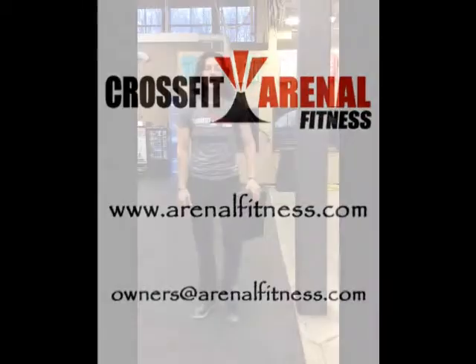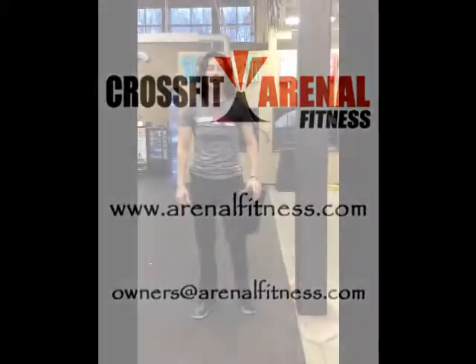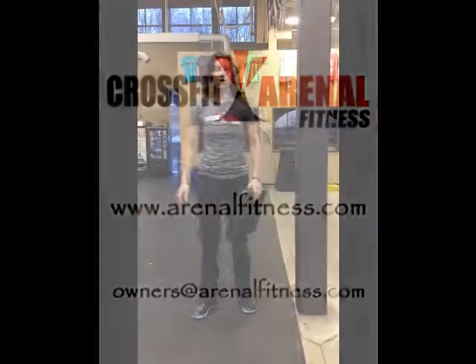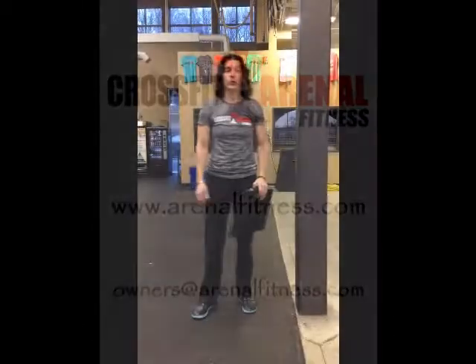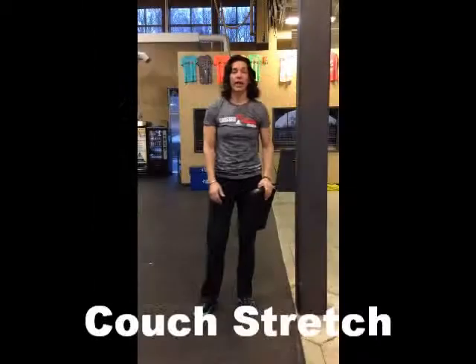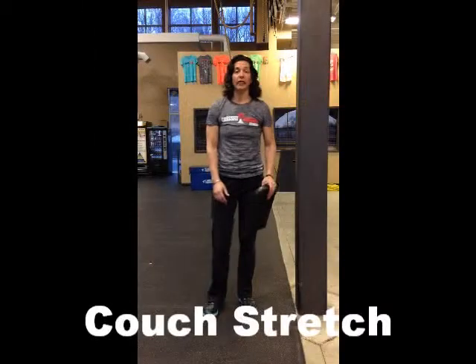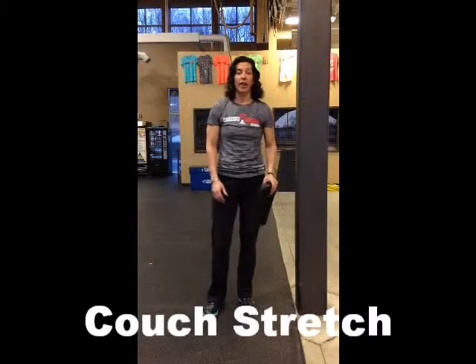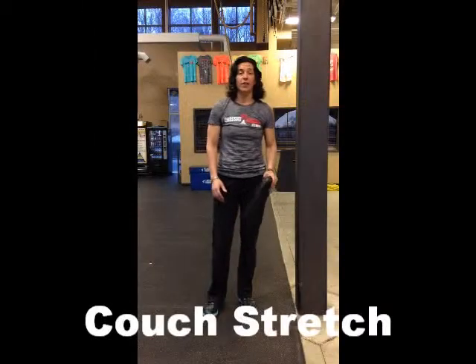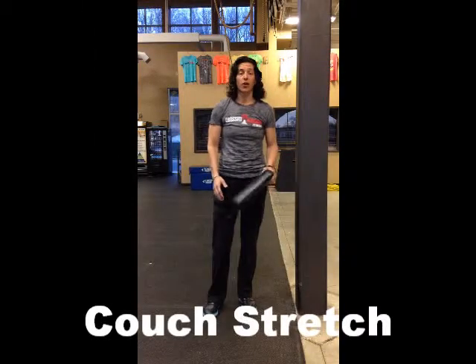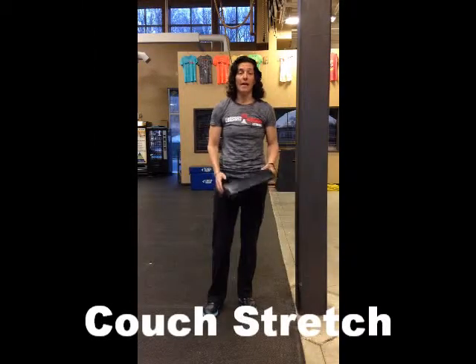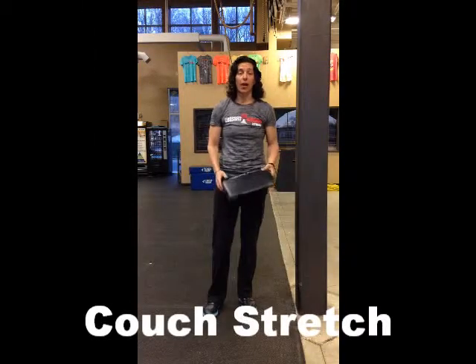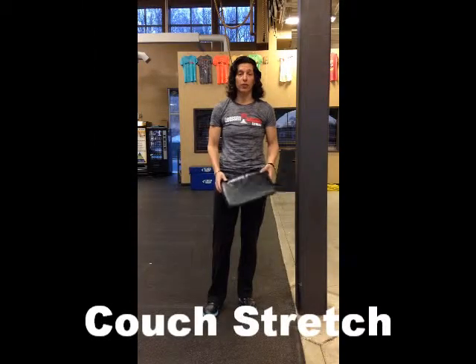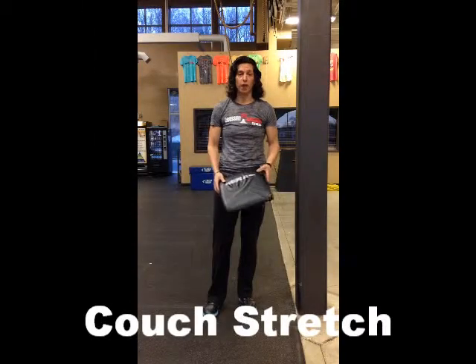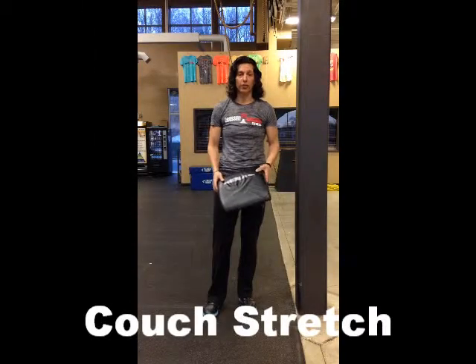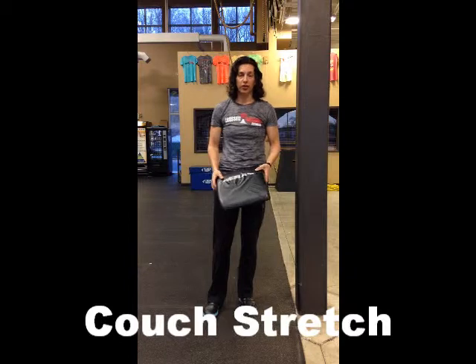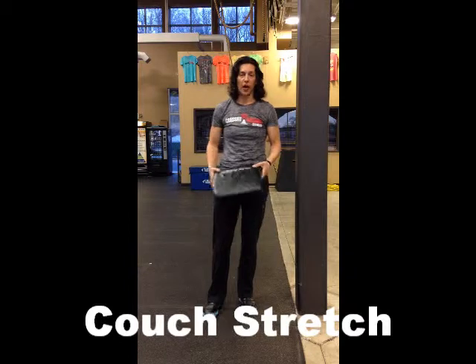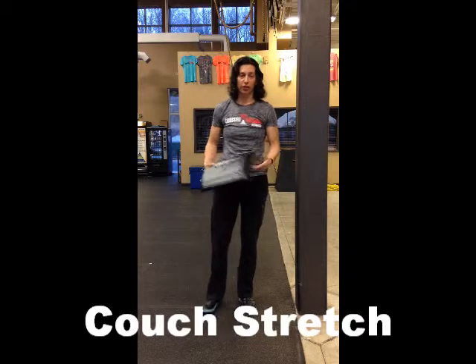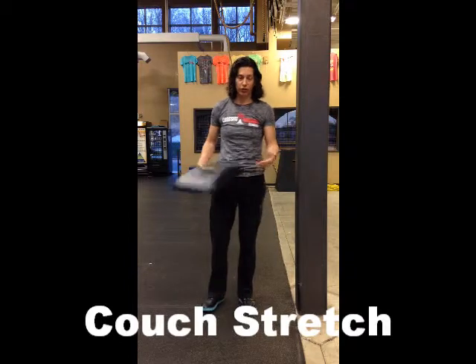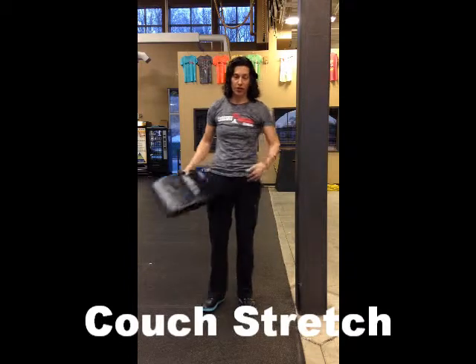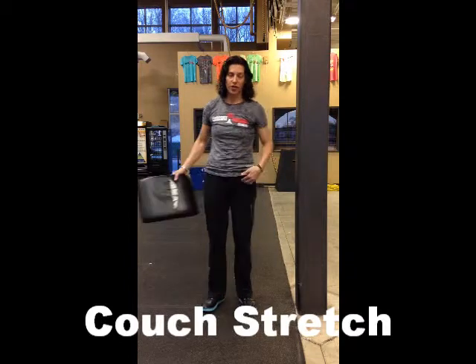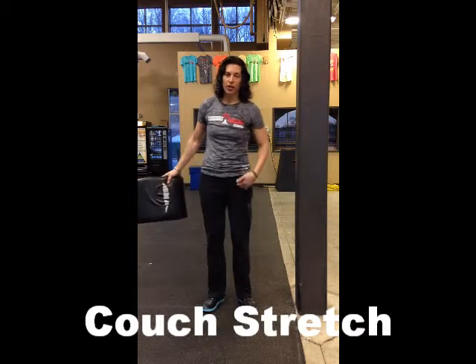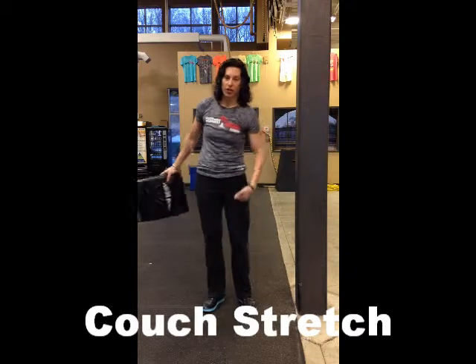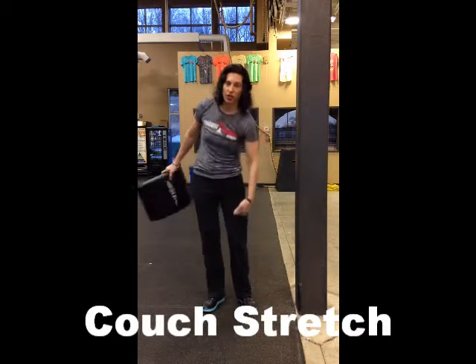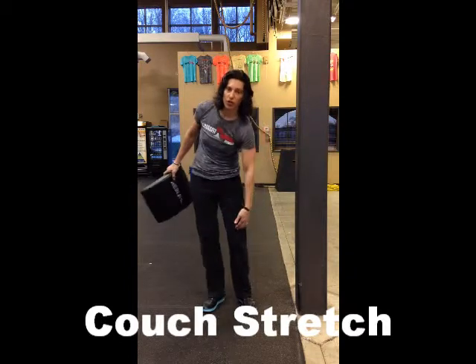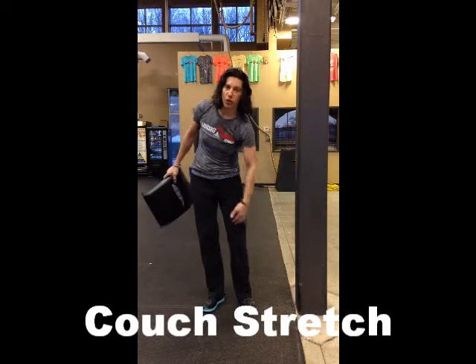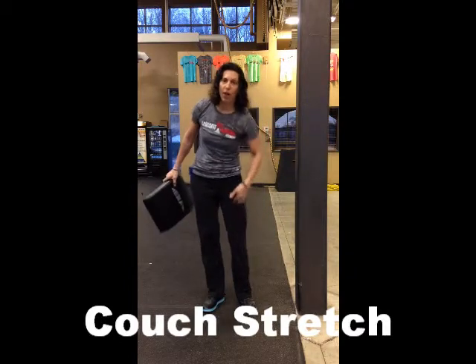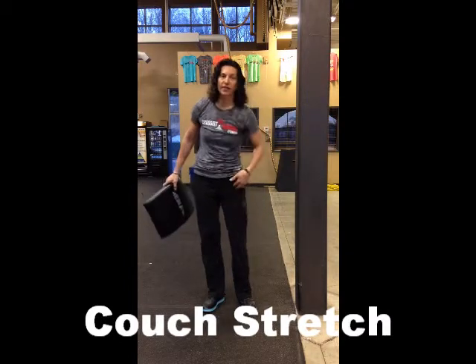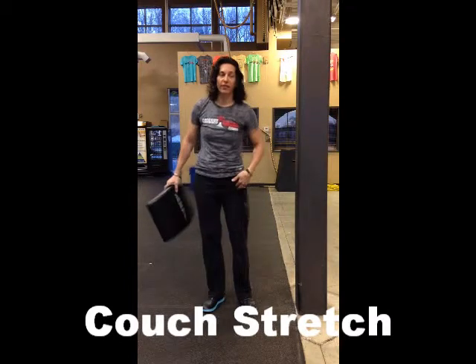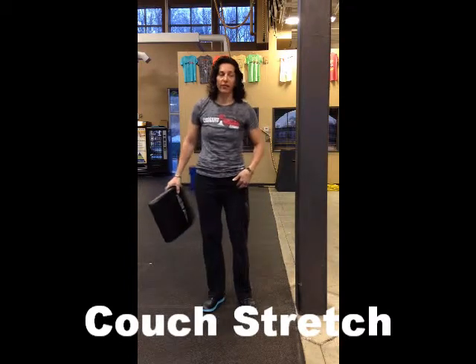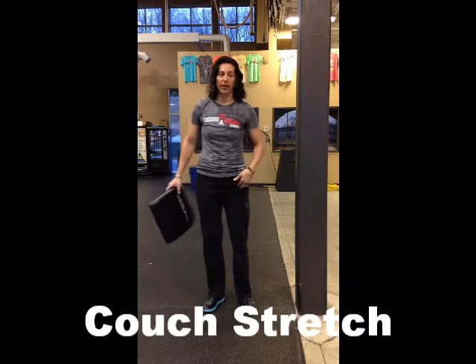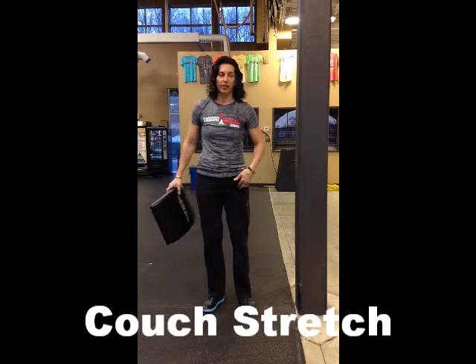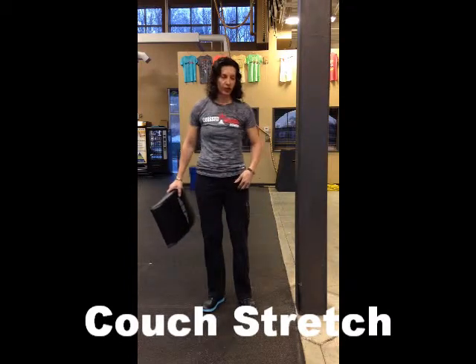We're going to do an exercise called a couch stretch. A couch stretch stretches your quads and your hip flexors.